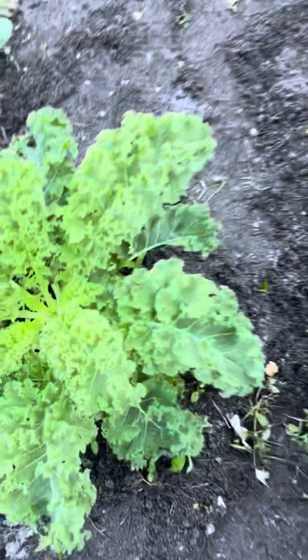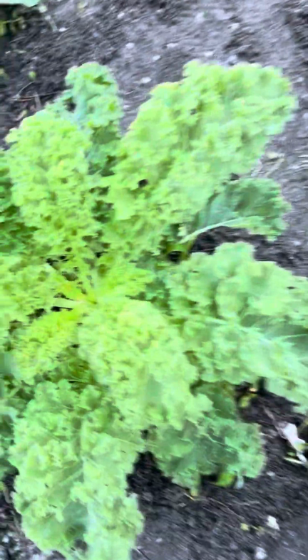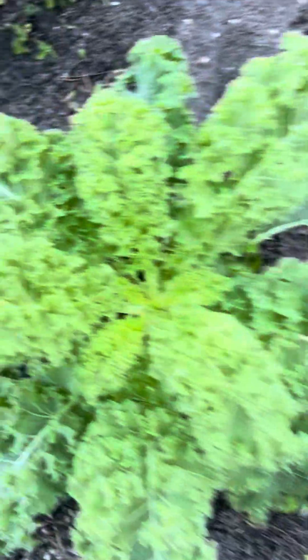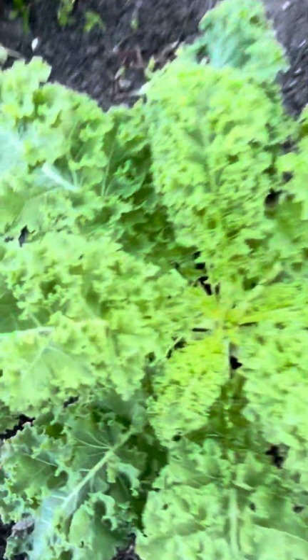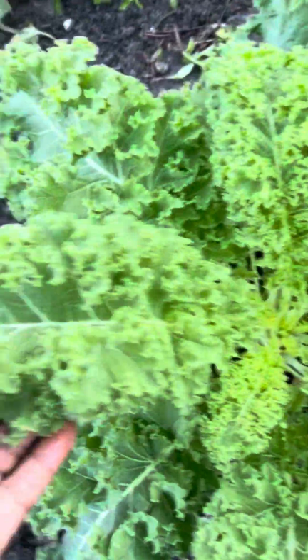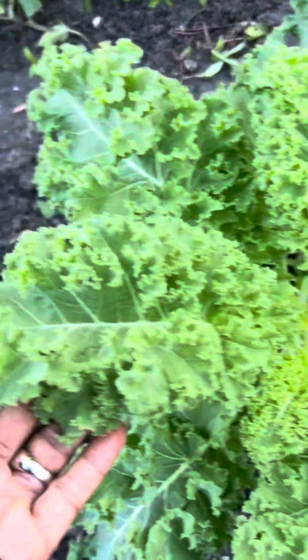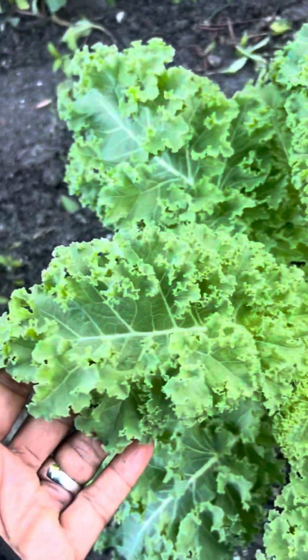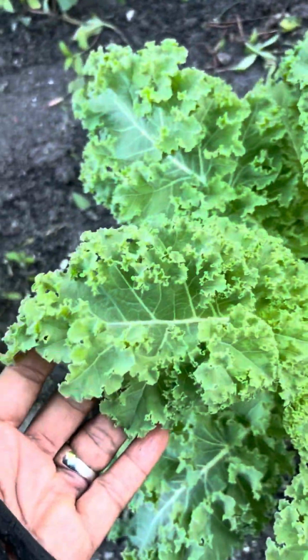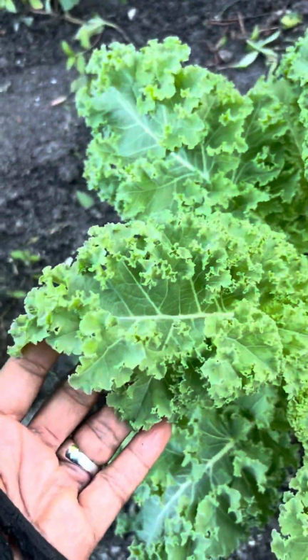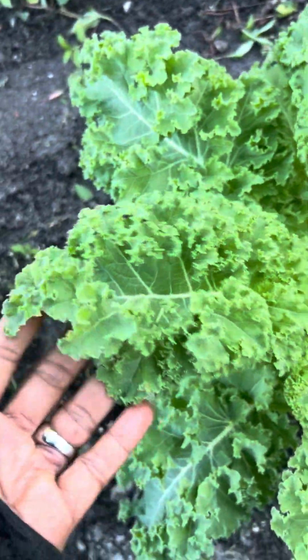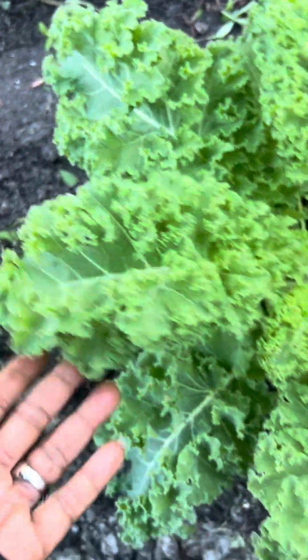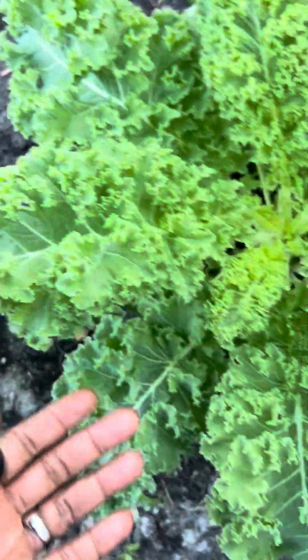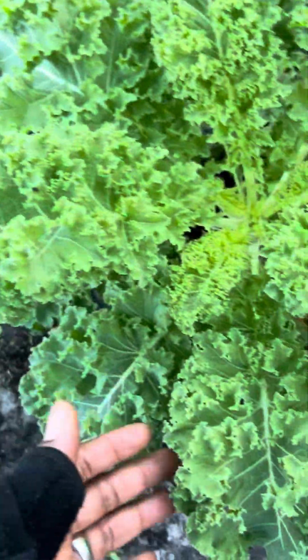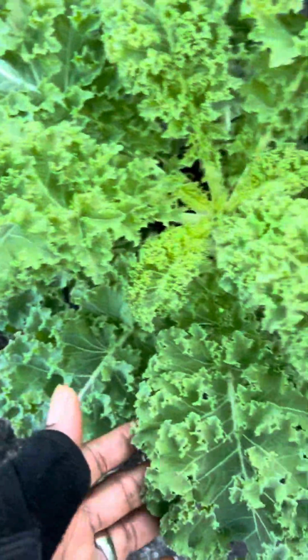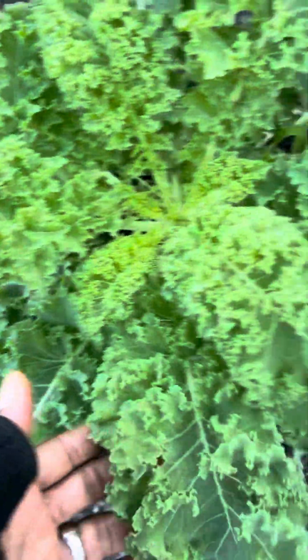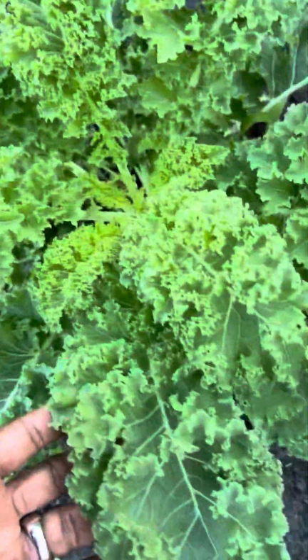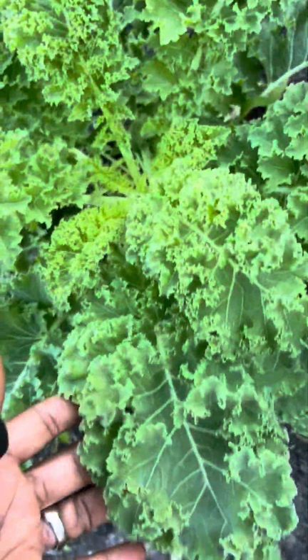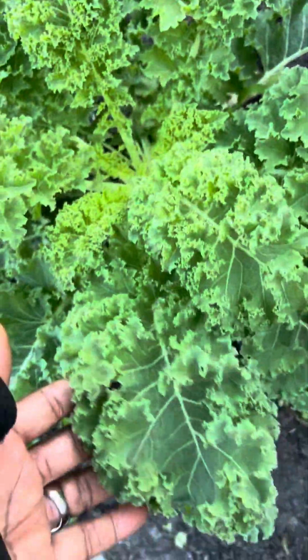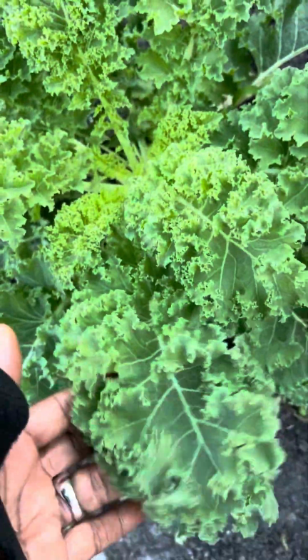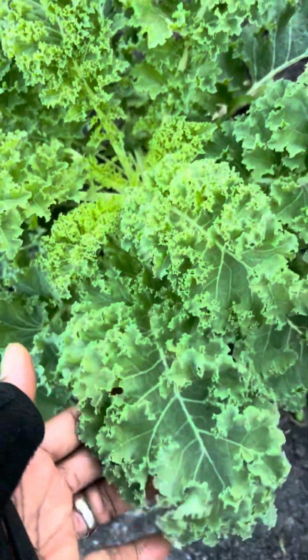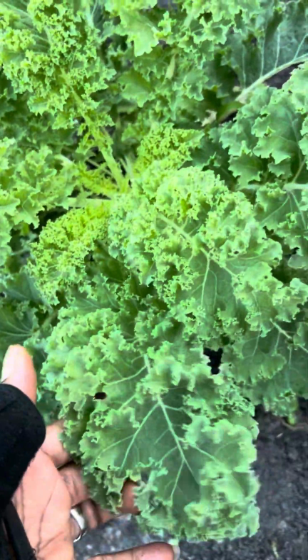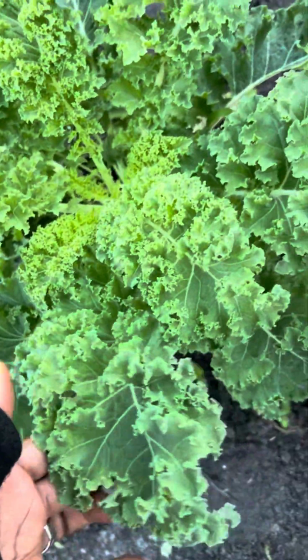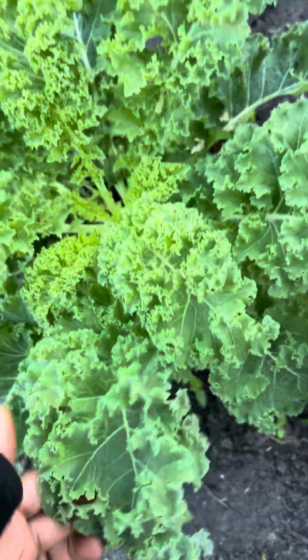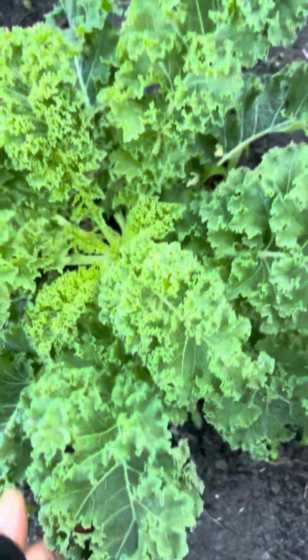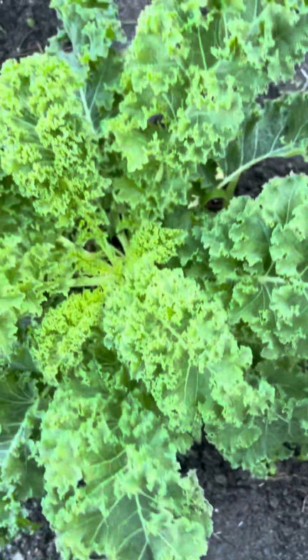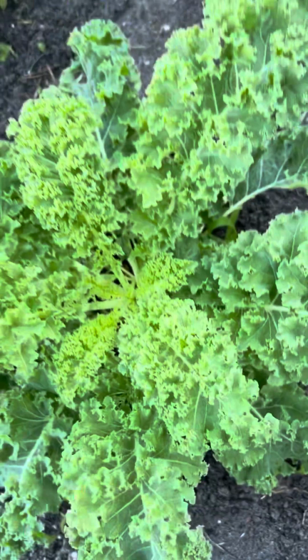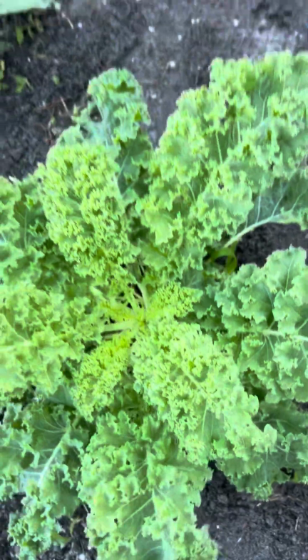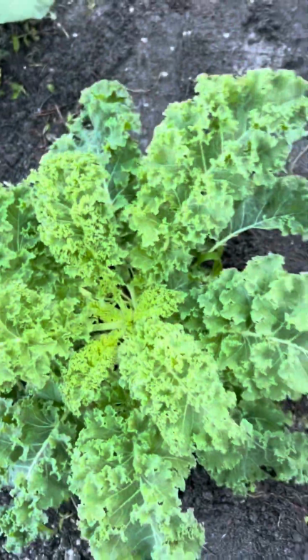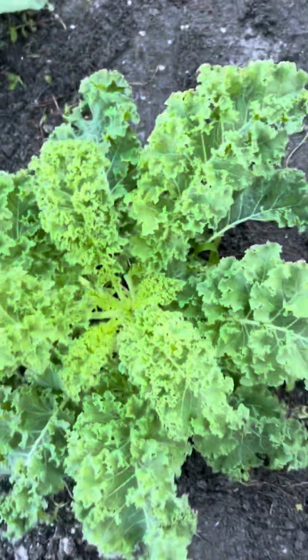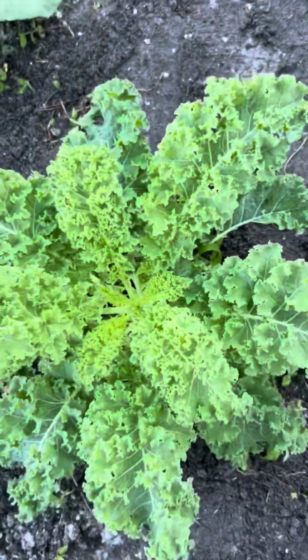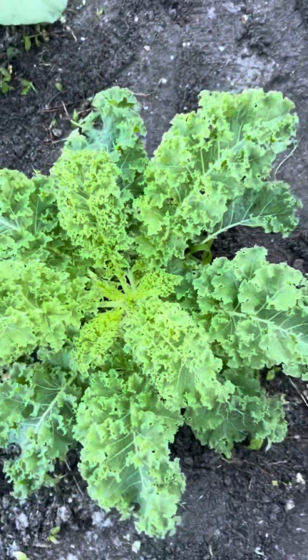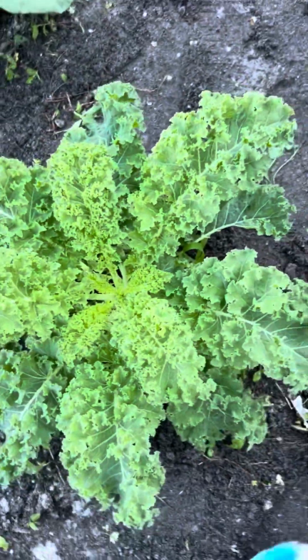If you look at the leaves, there are no bugs on these kale leaves. It's absolutely organic.